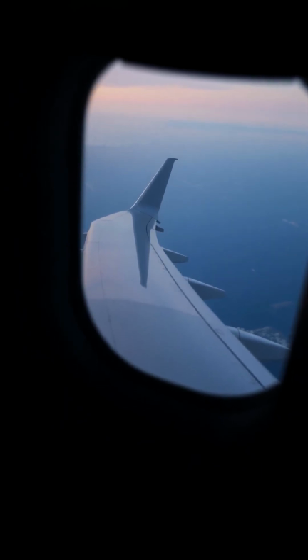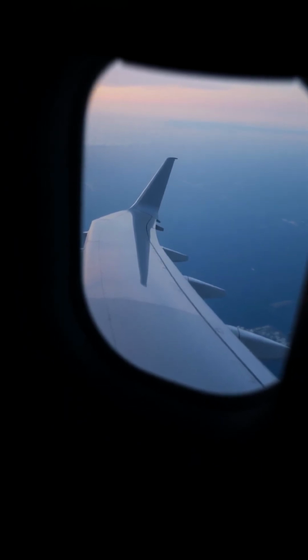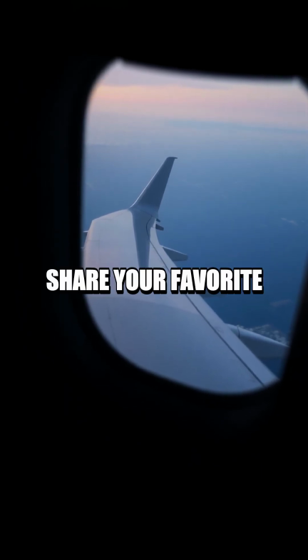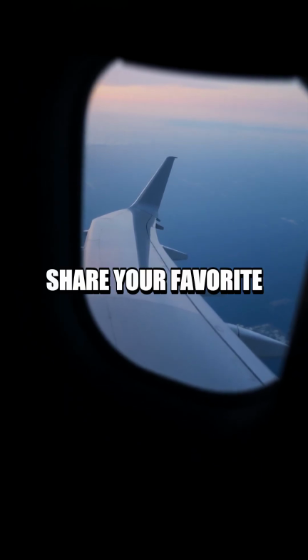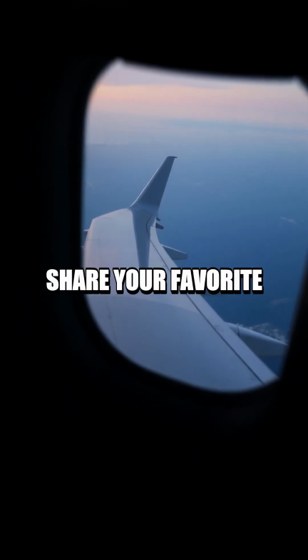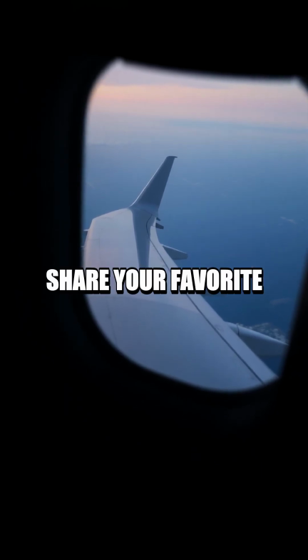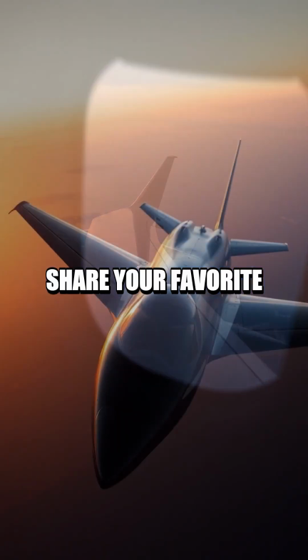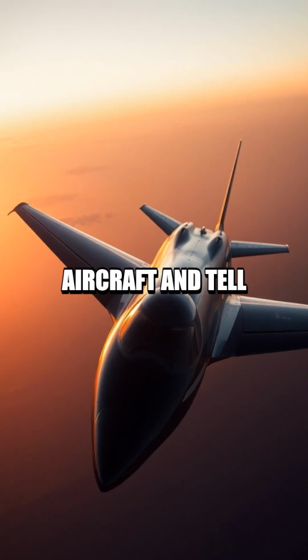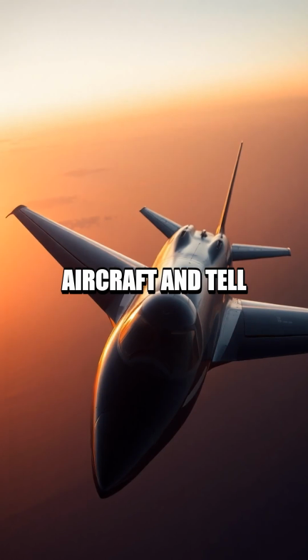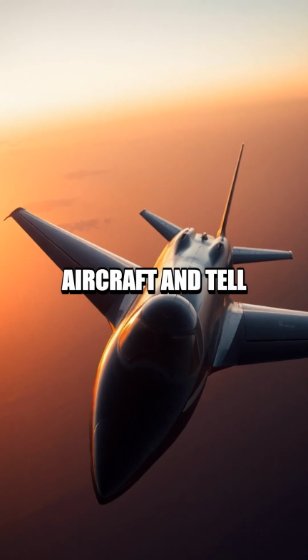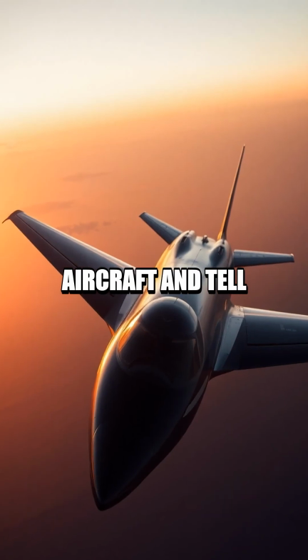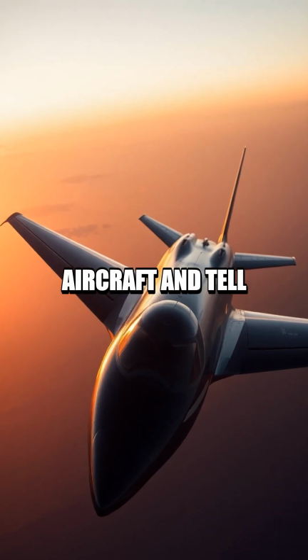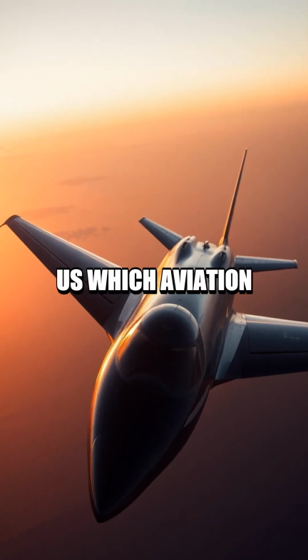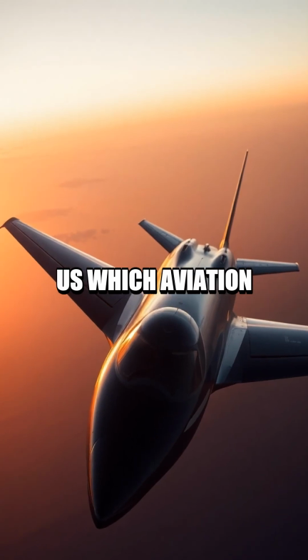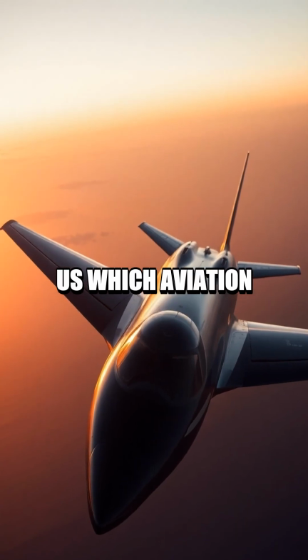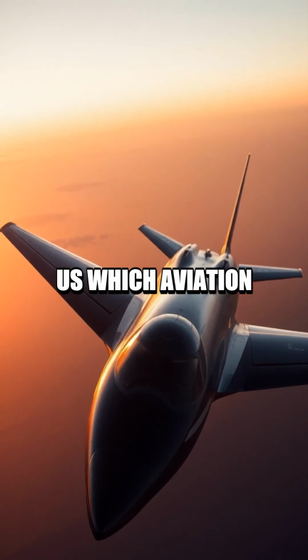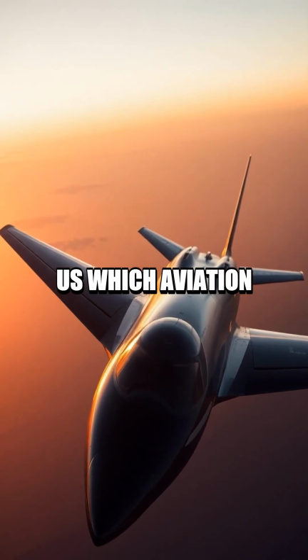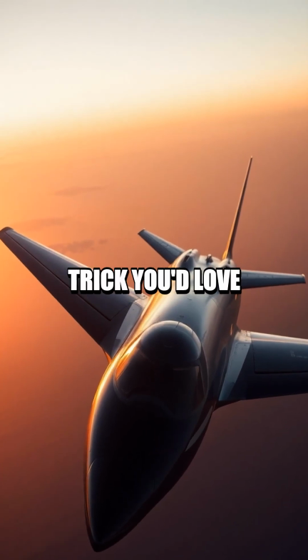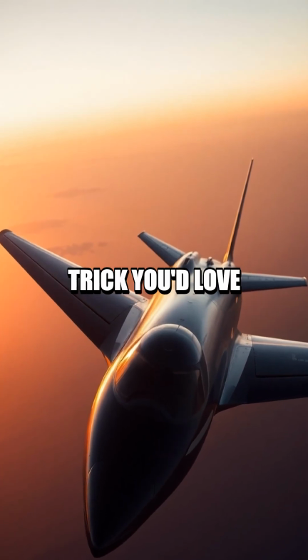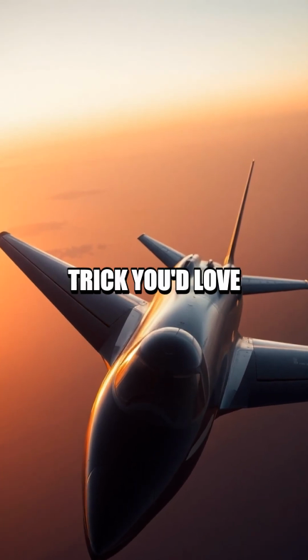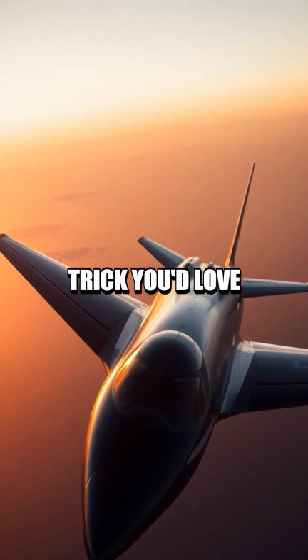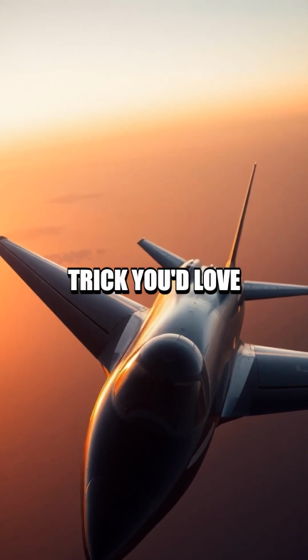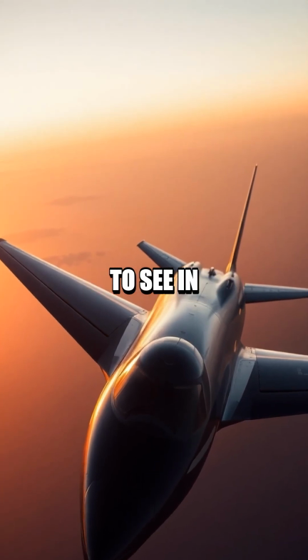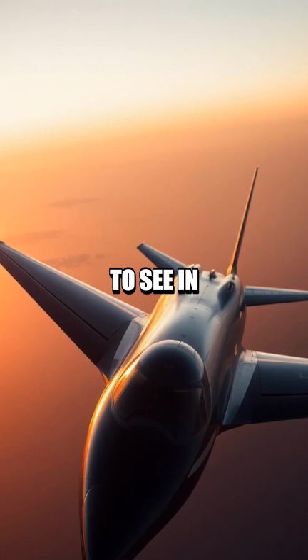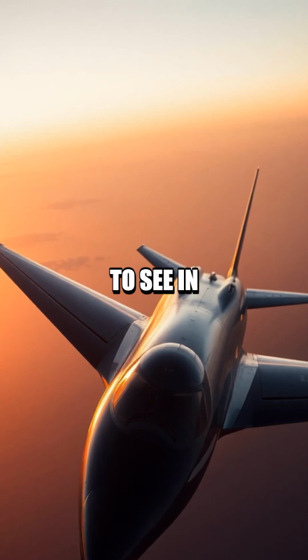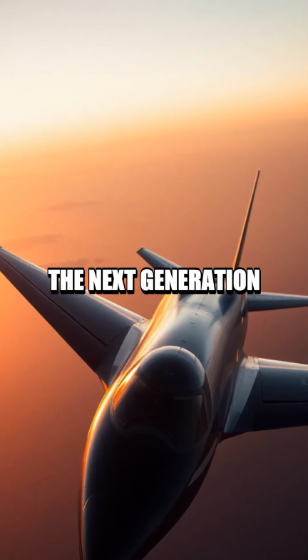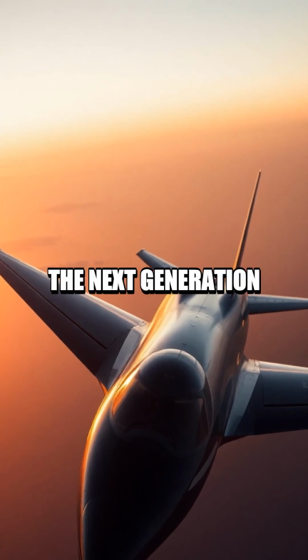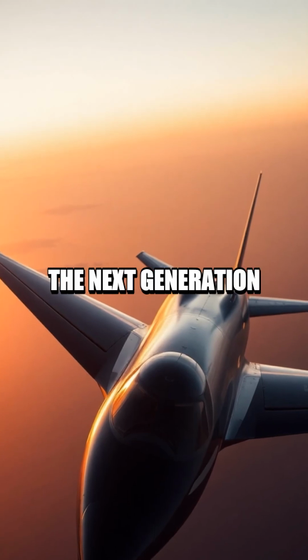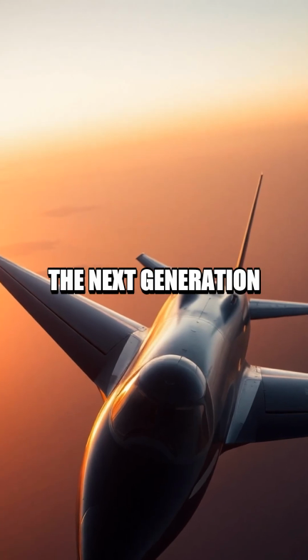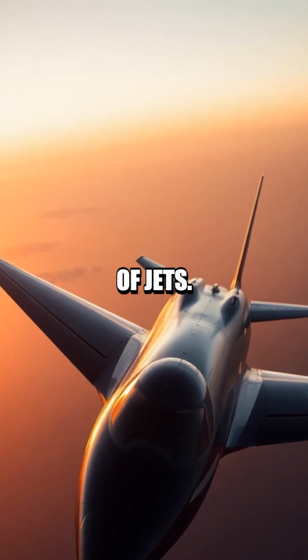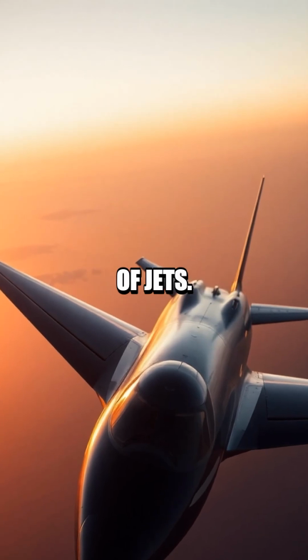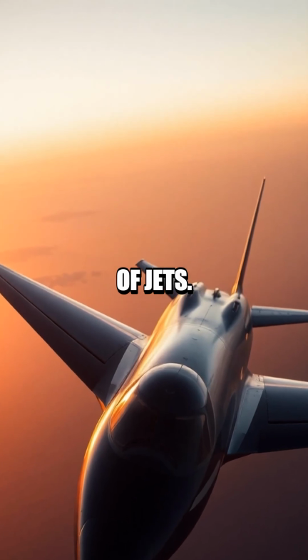Share your favorite aircraft and tell us which aviation trick you'd love to see in the next generation of jets.